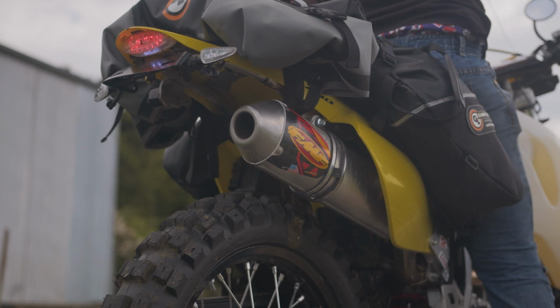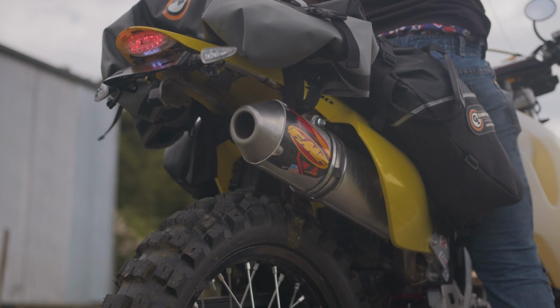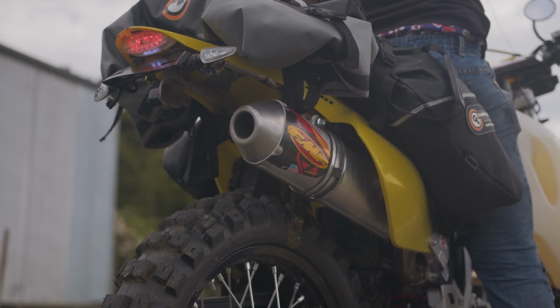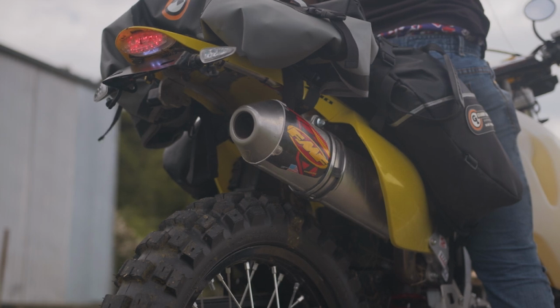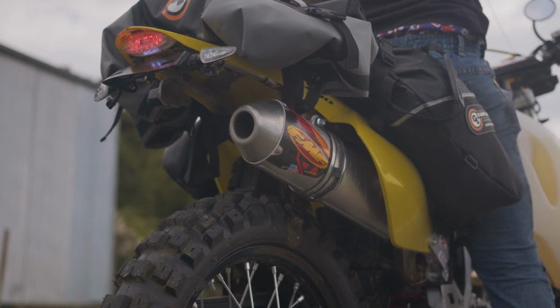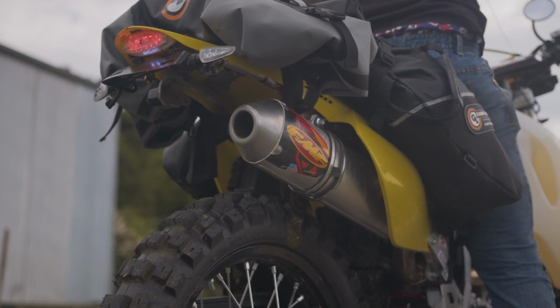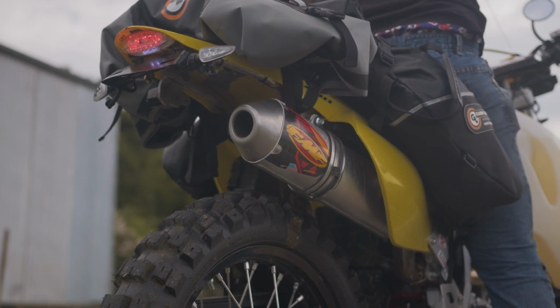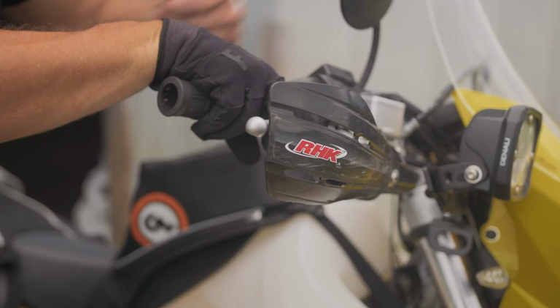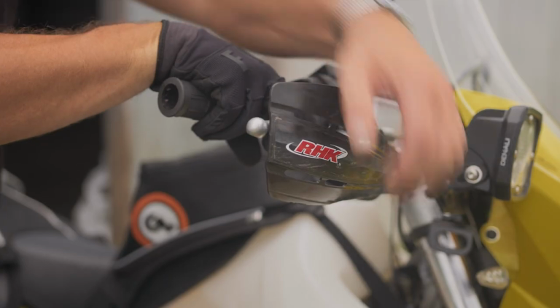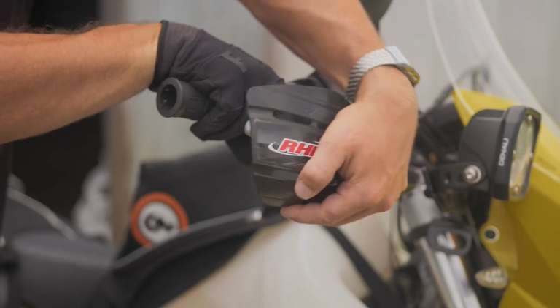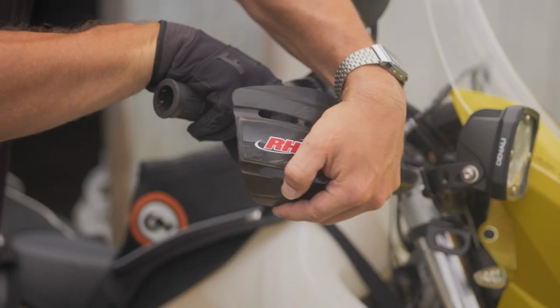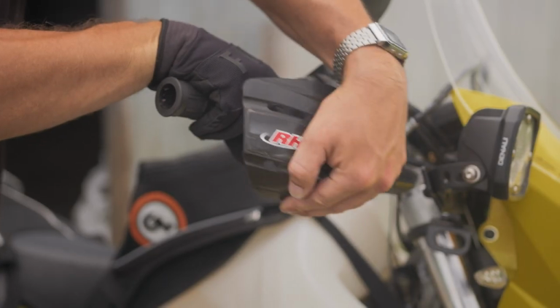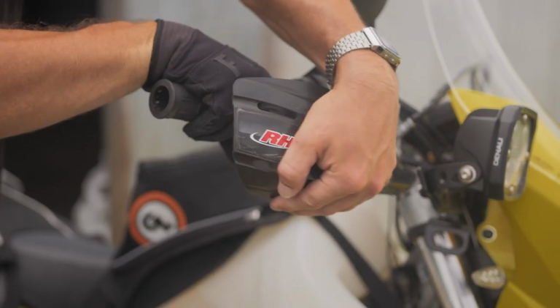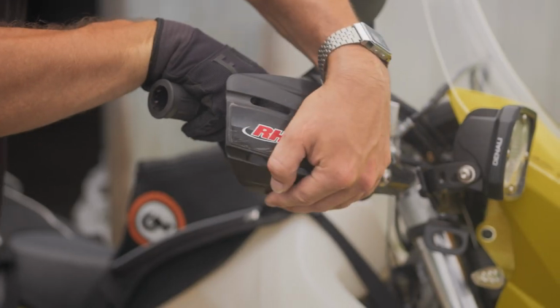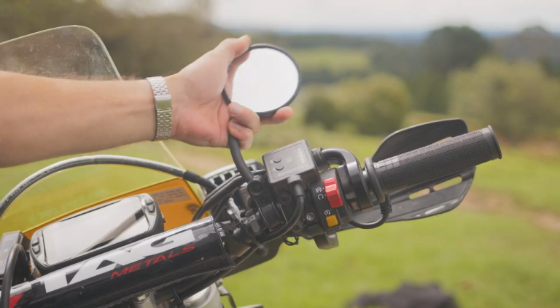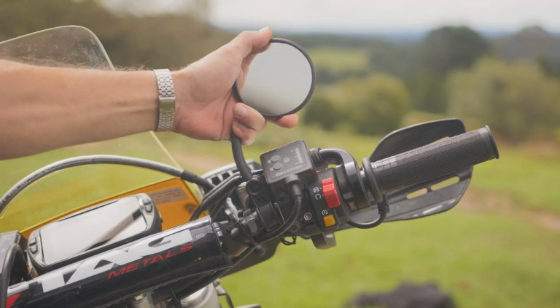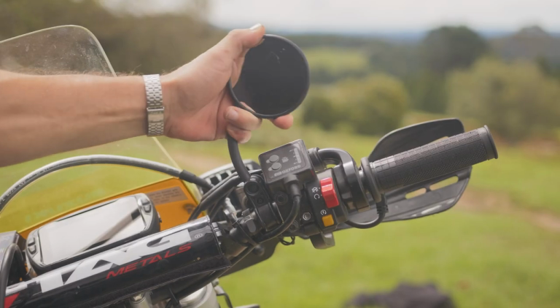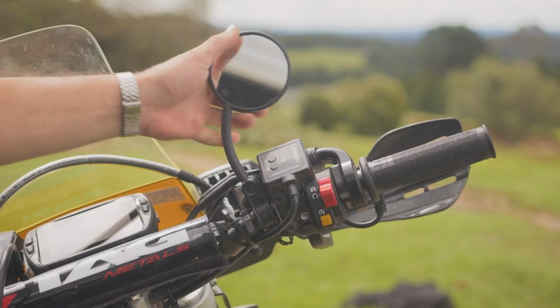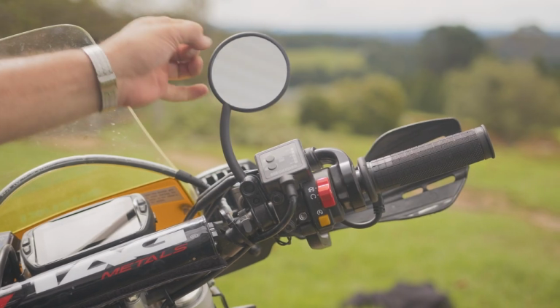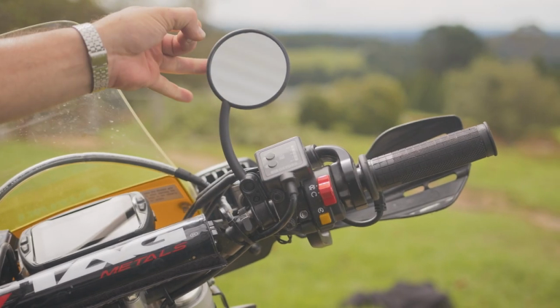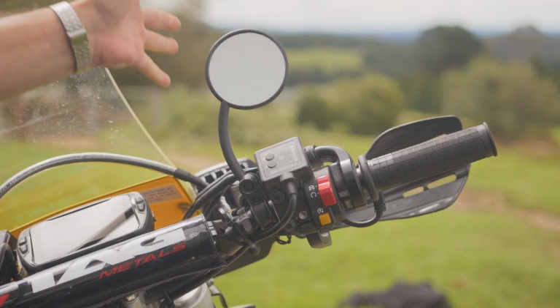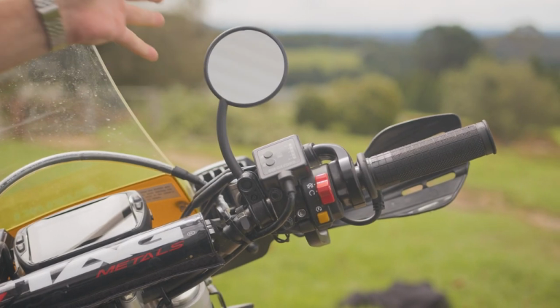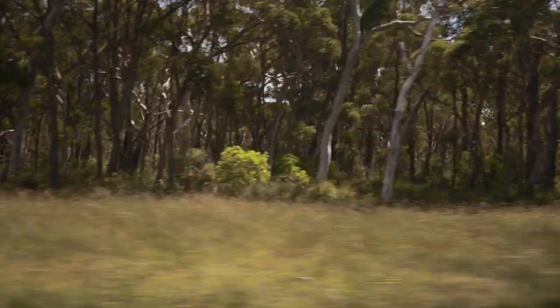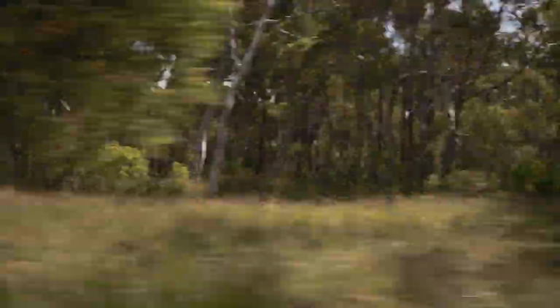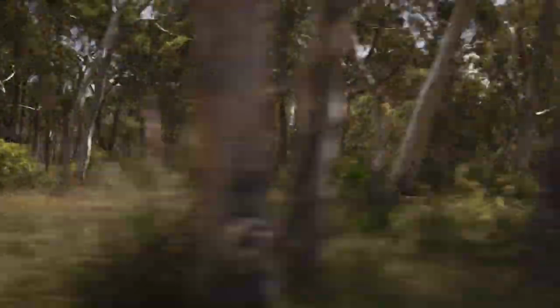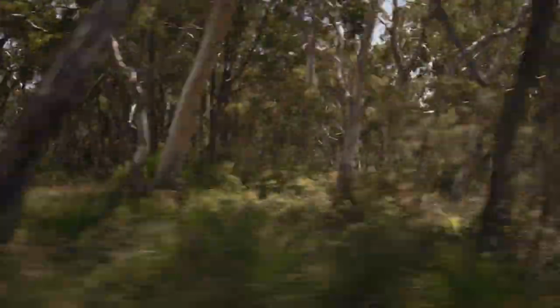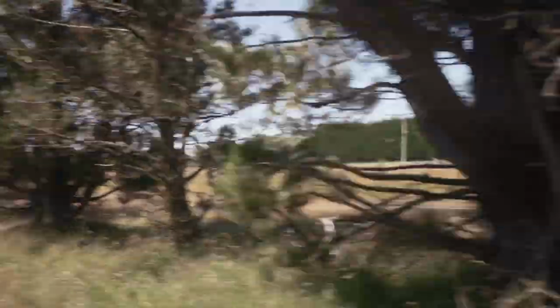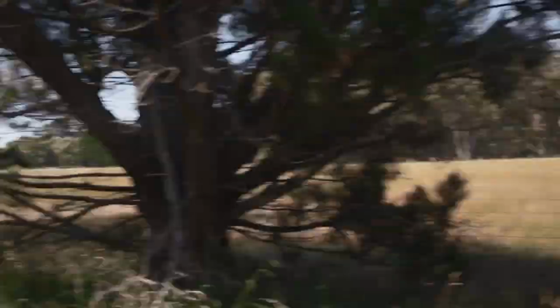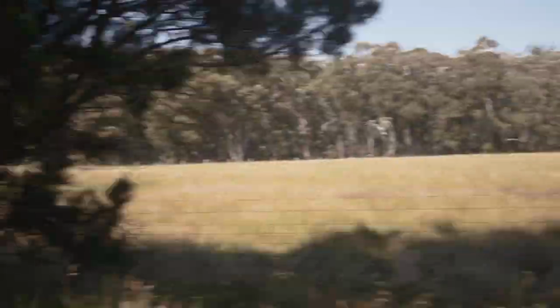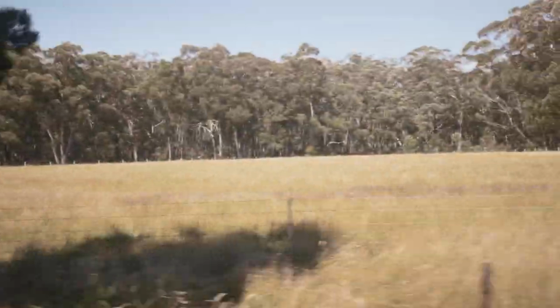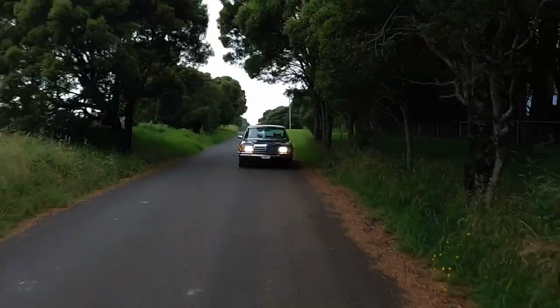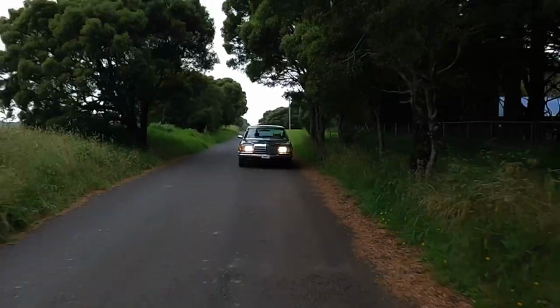We've also got some bar busters just to help protect the knuckles, and rearview mirrors just to keep it legal.